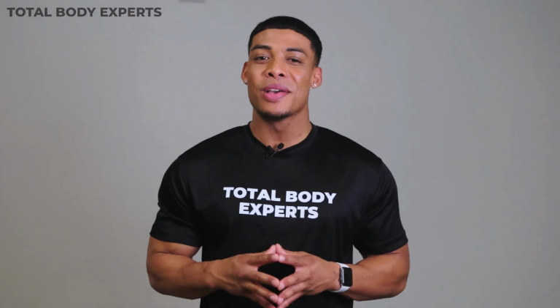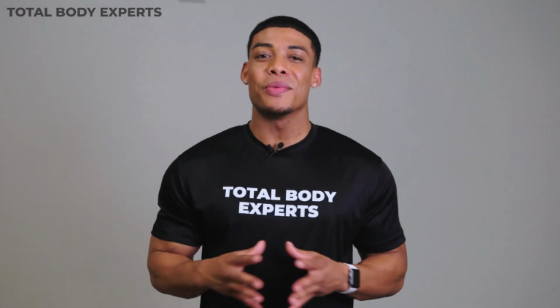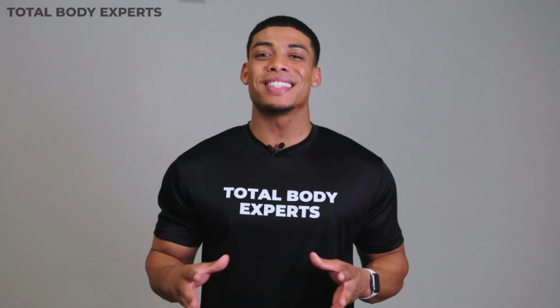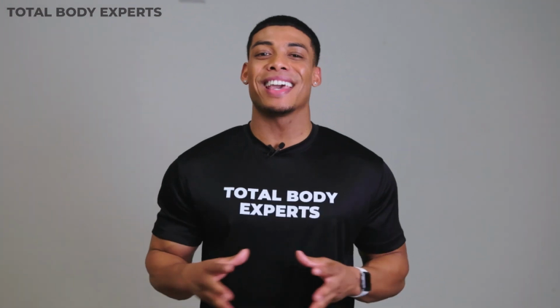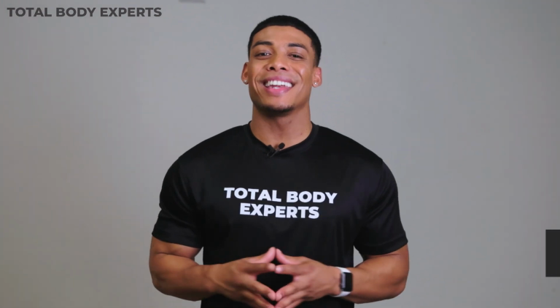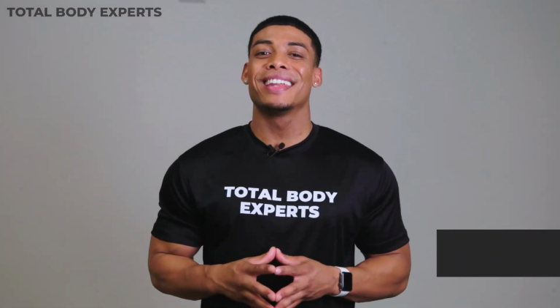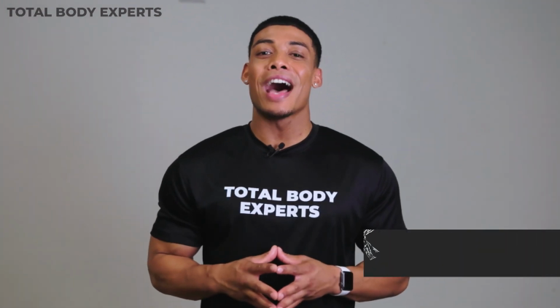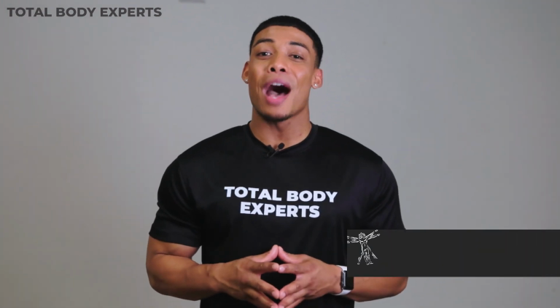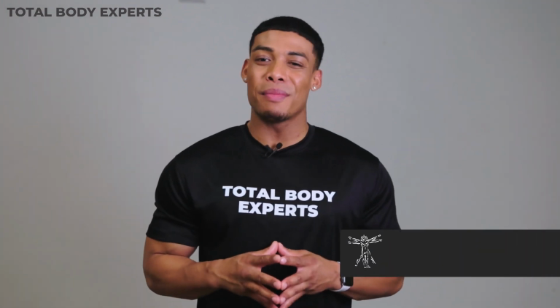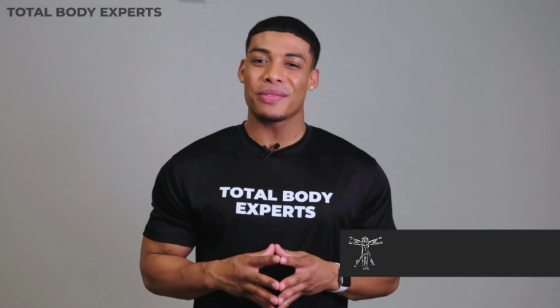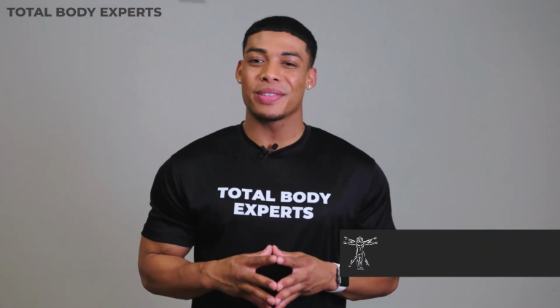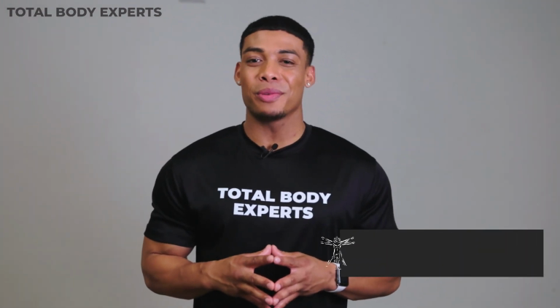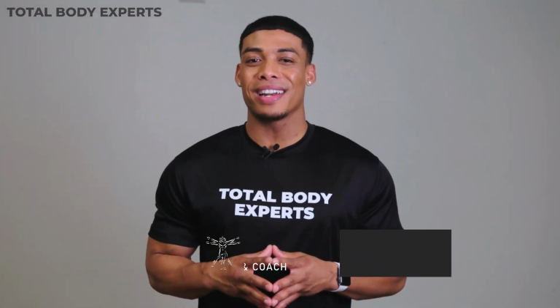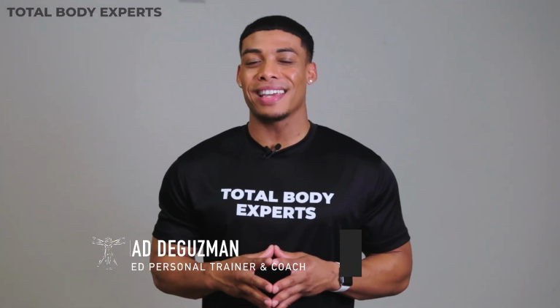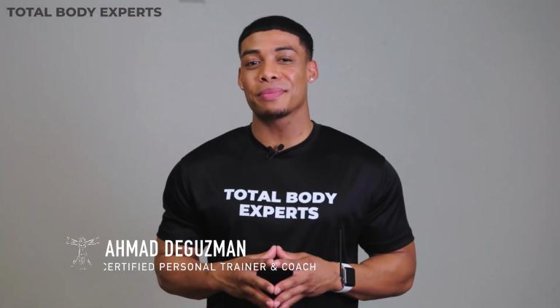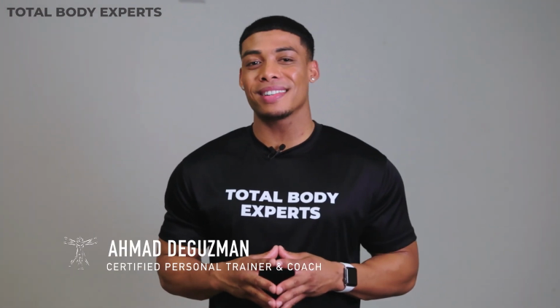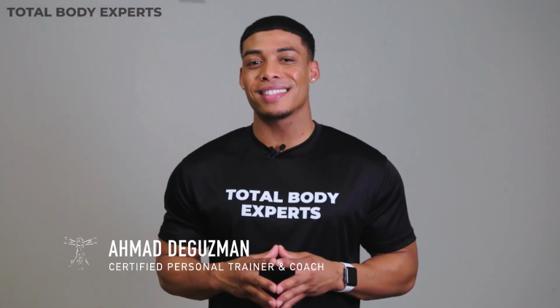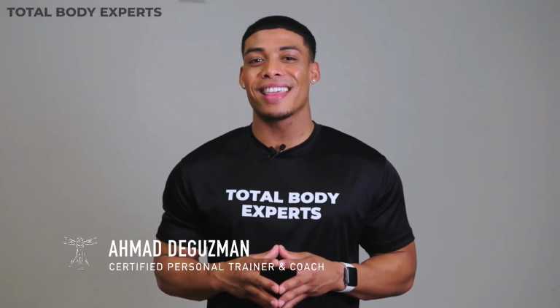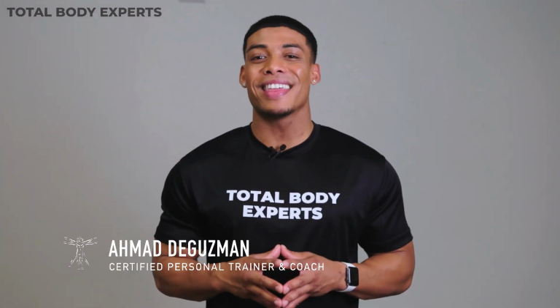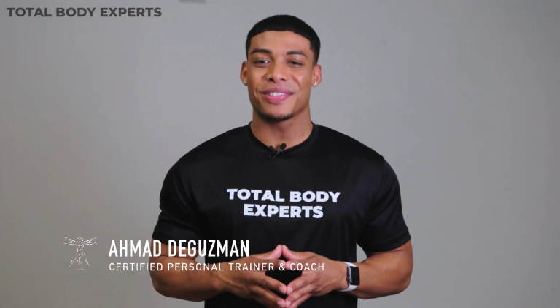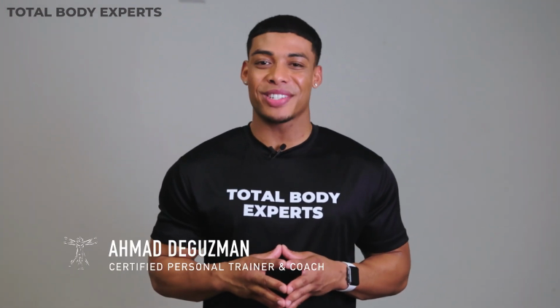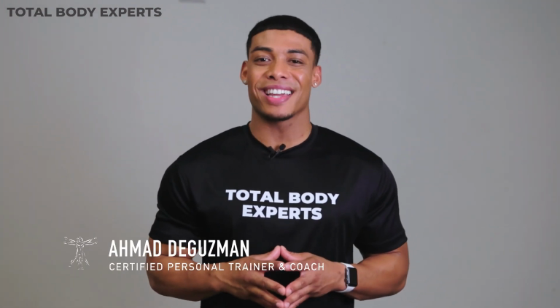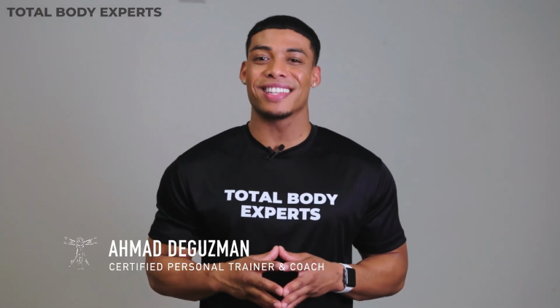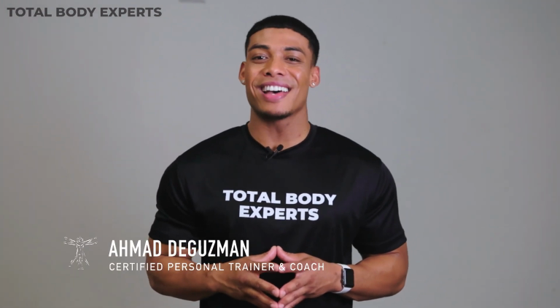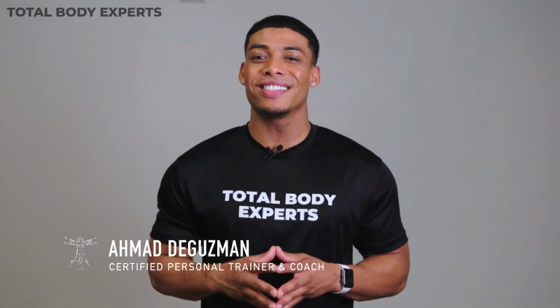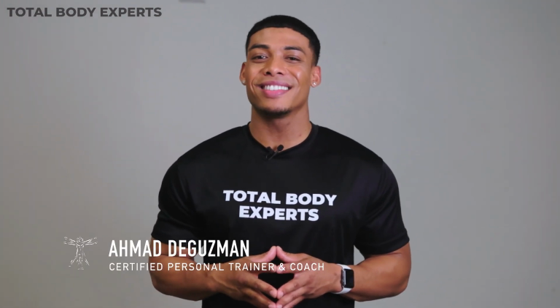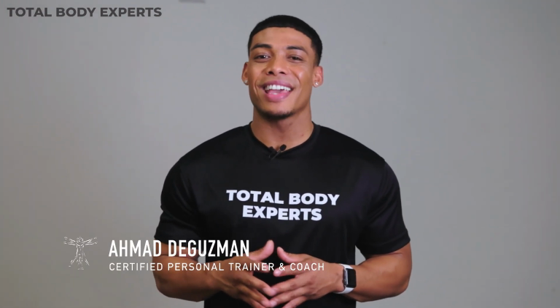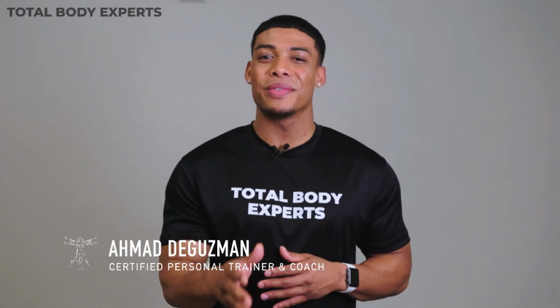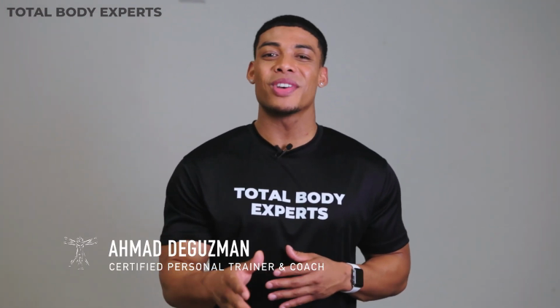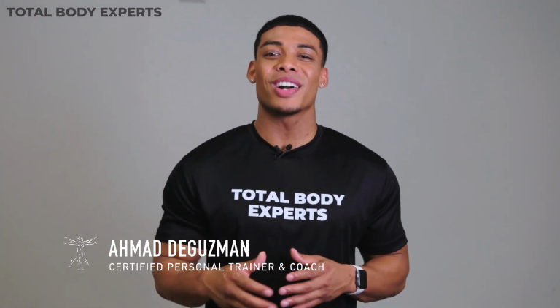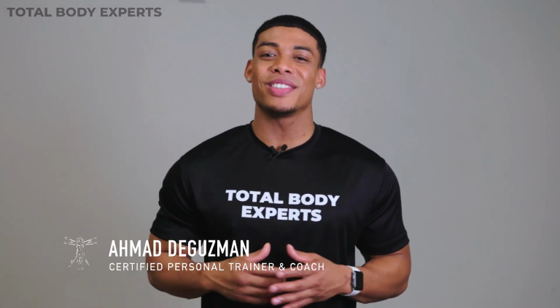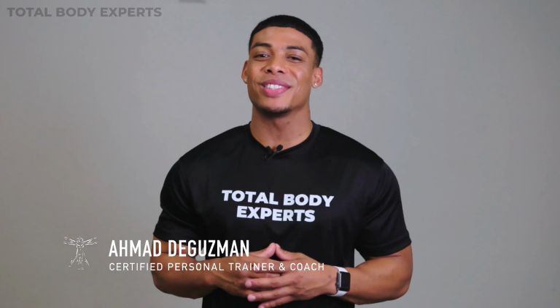Once again, I'm Ahmad with Total Body Experts. Thanks for checking us out, and we'll talk to you soon.